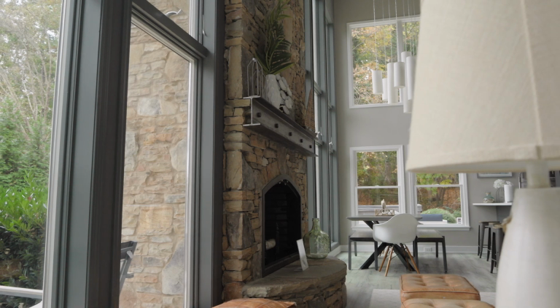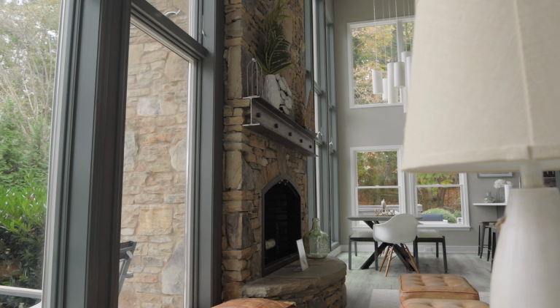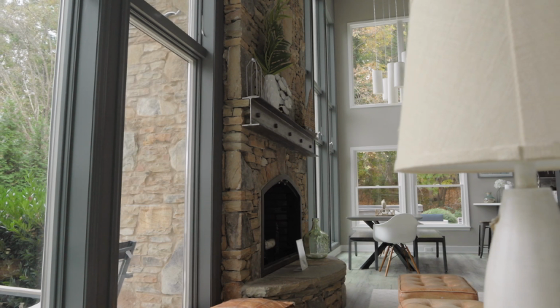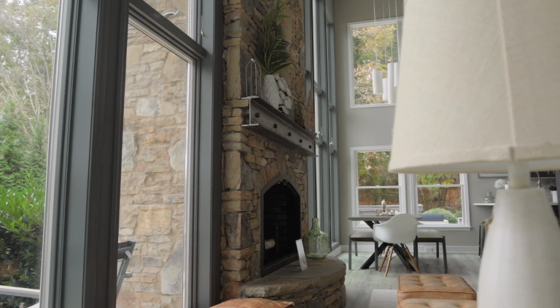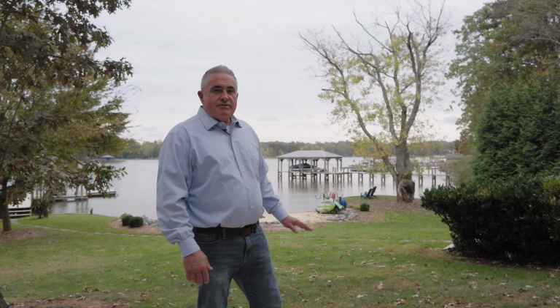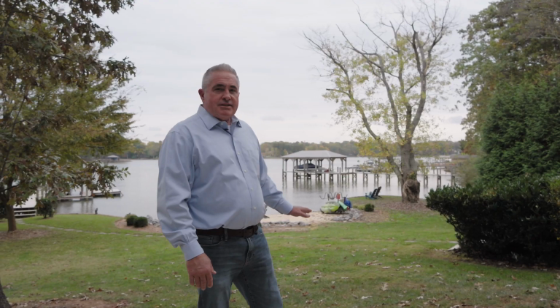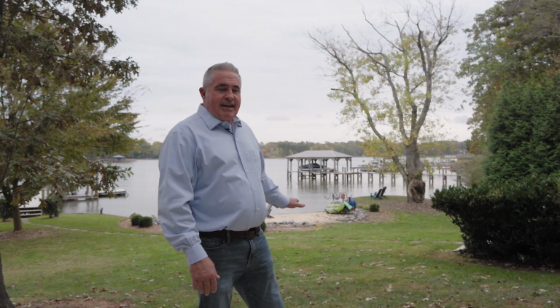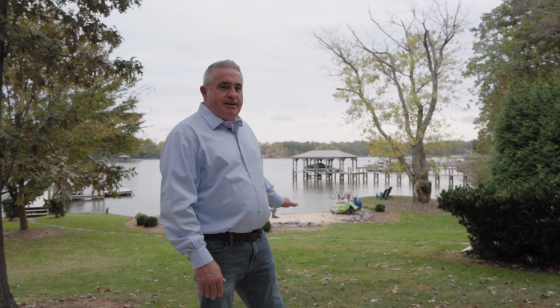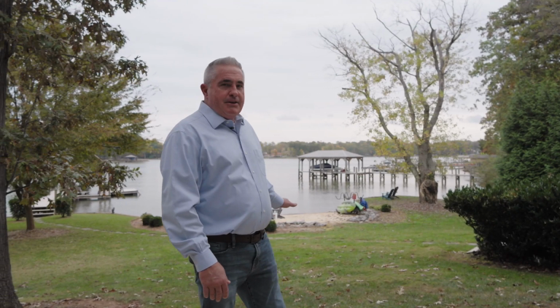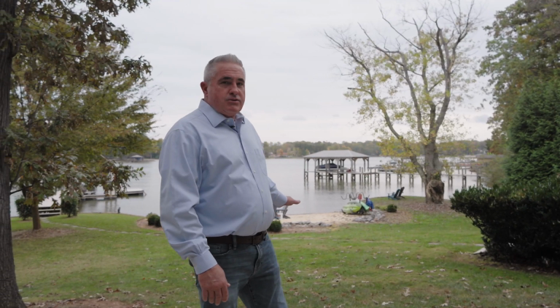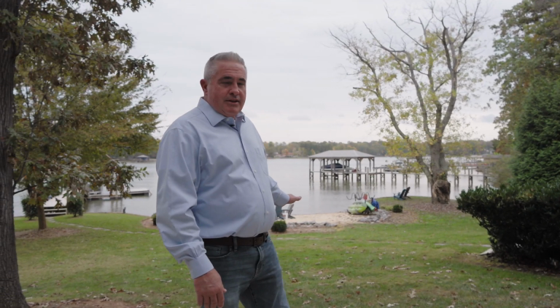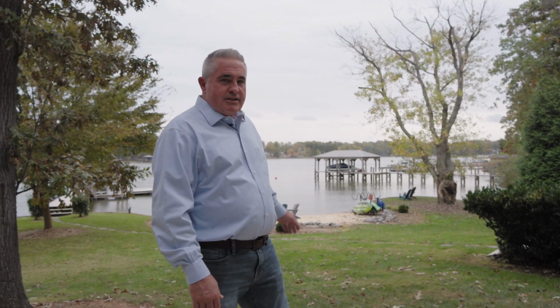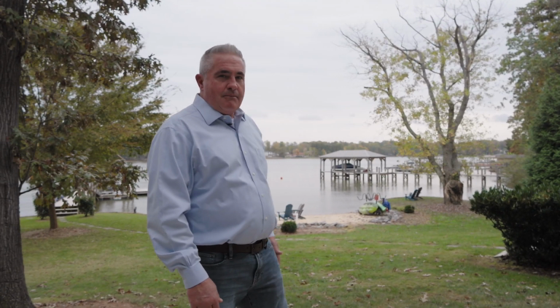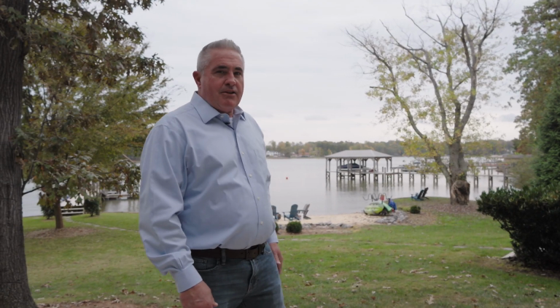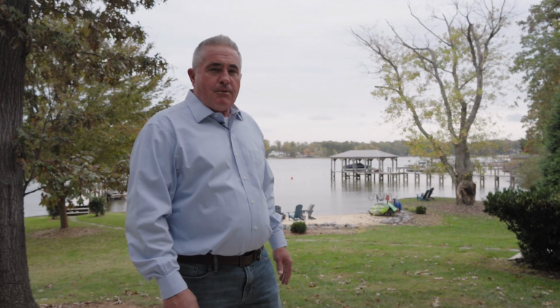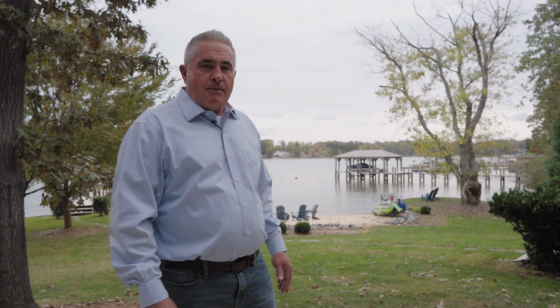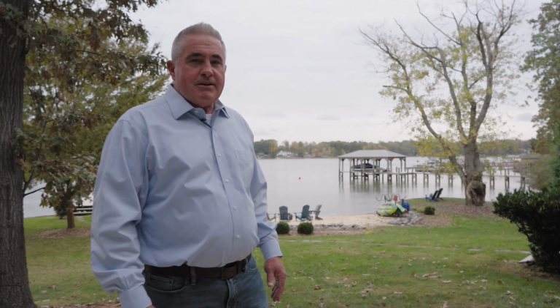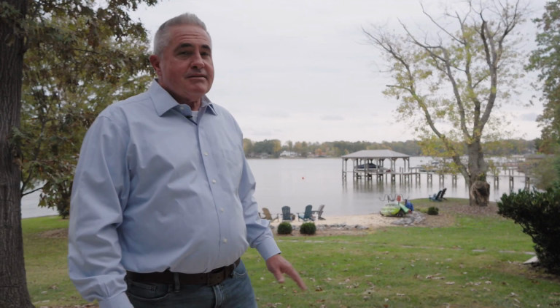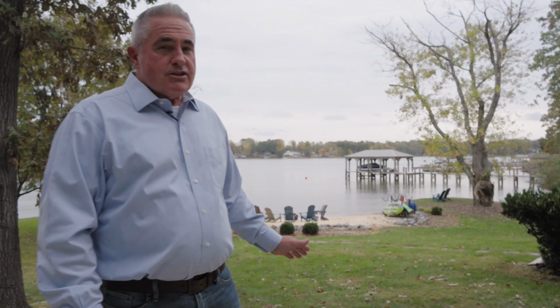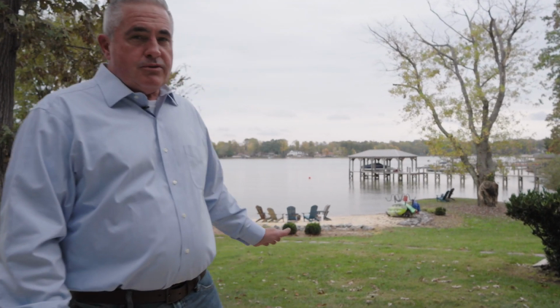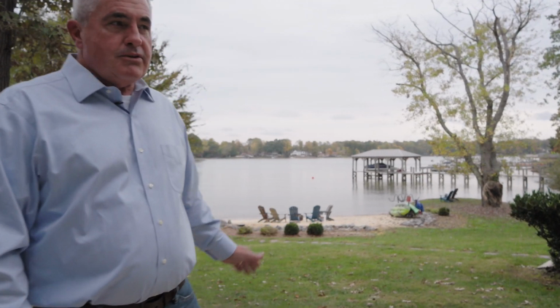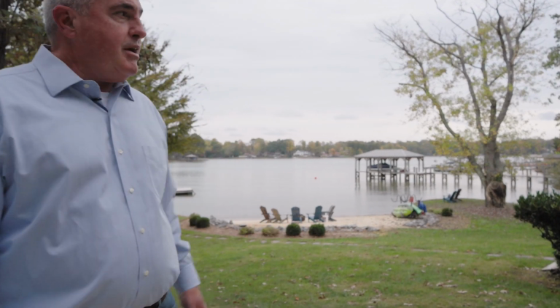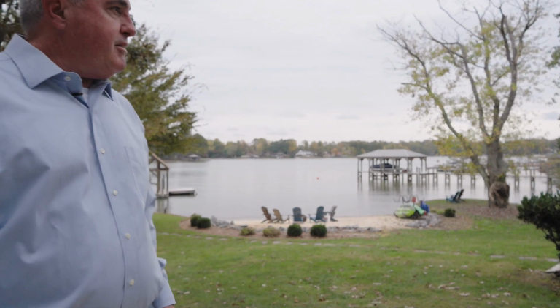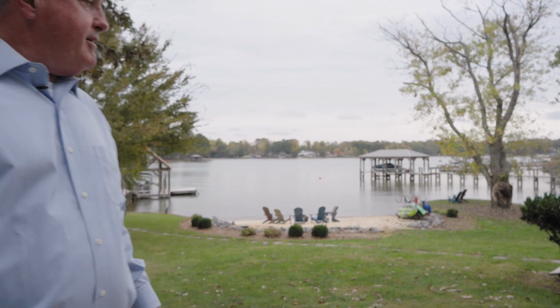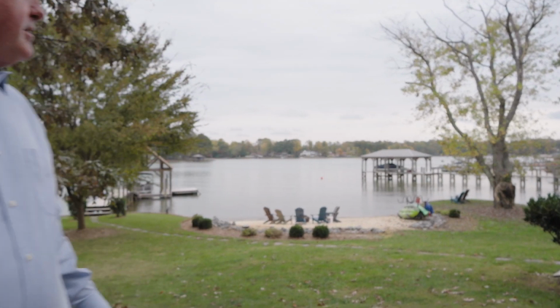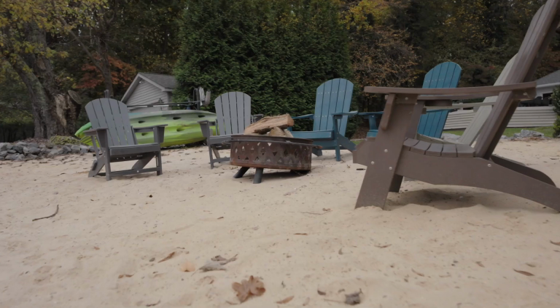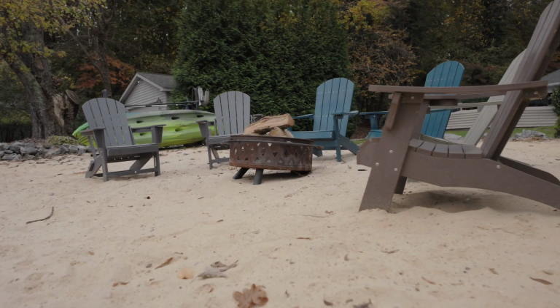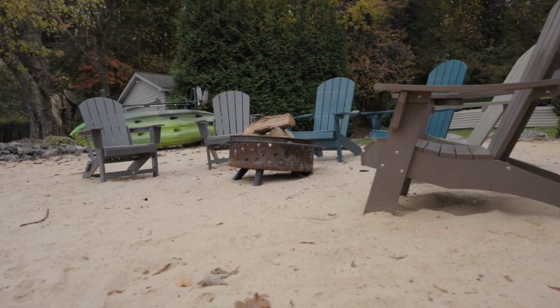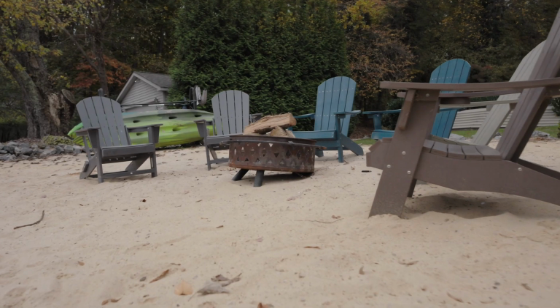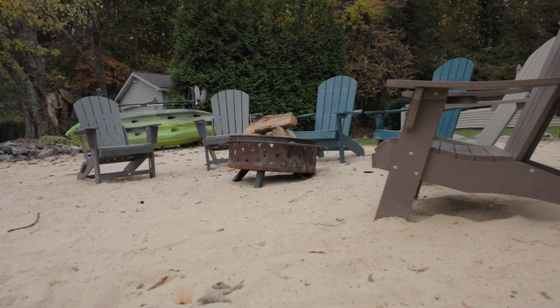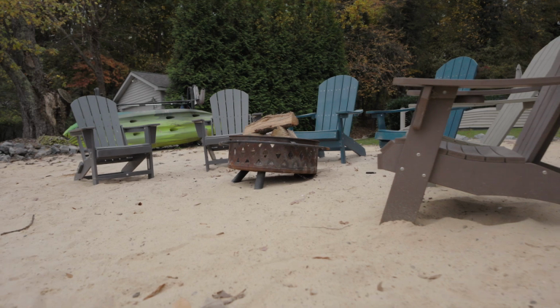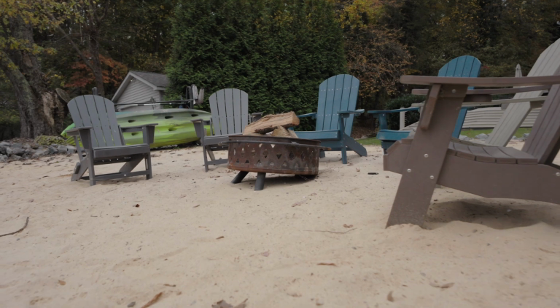Everybody loves the sandy beach when they stop by the property. It's really rare to have a natural sandy beach.